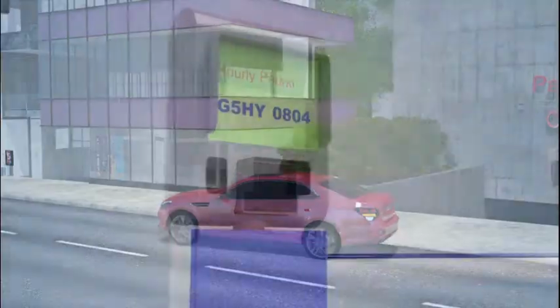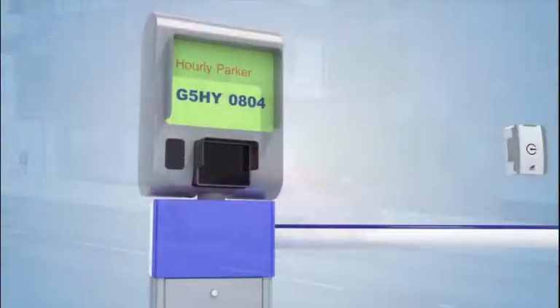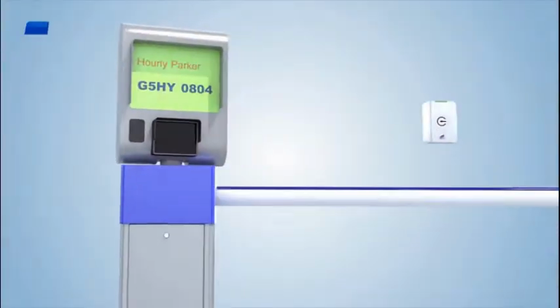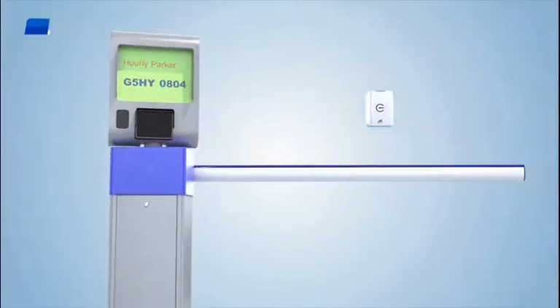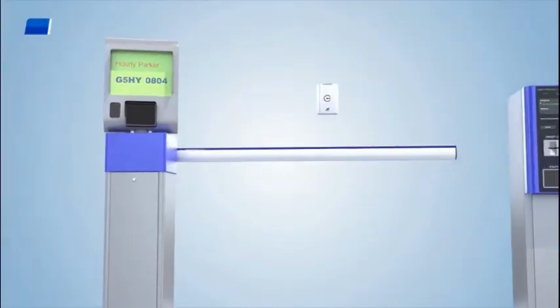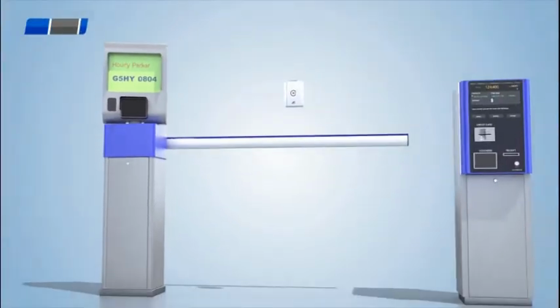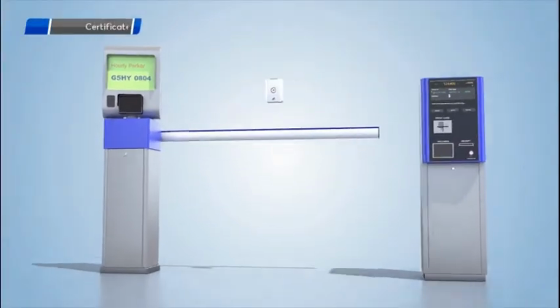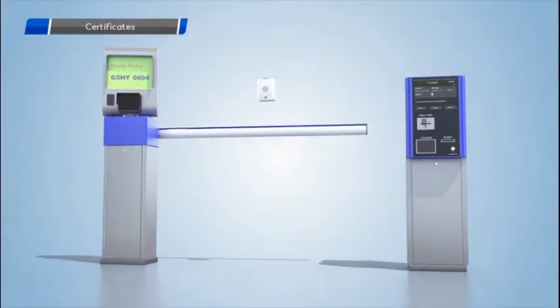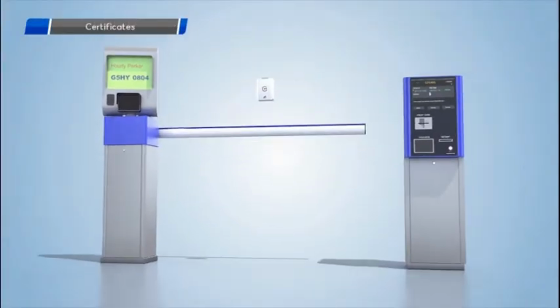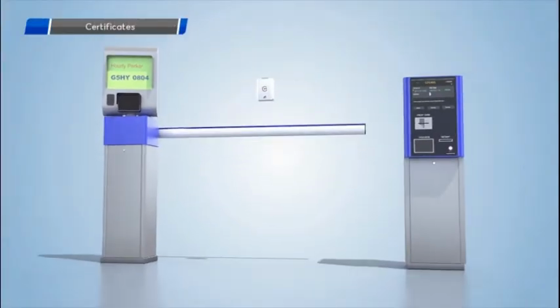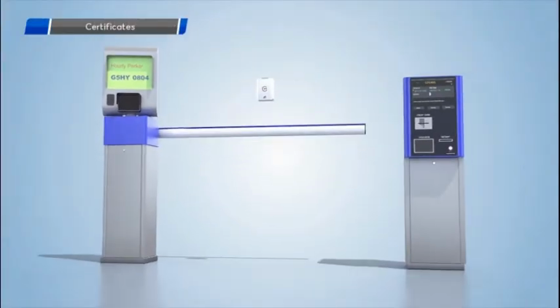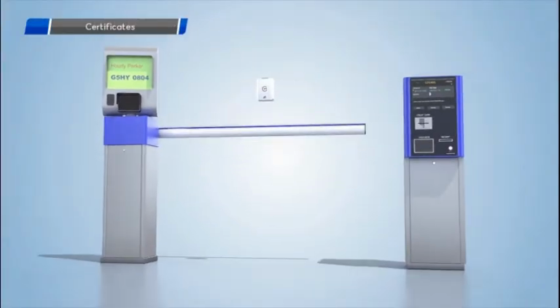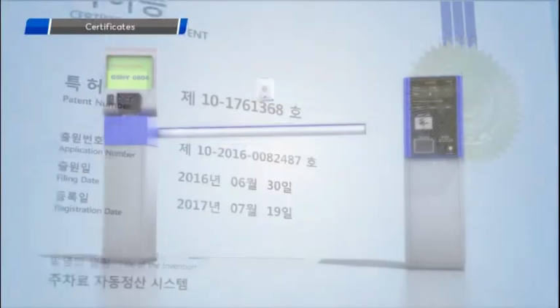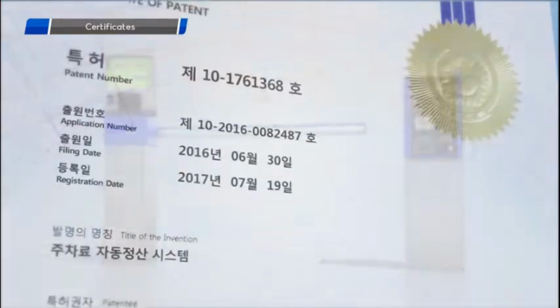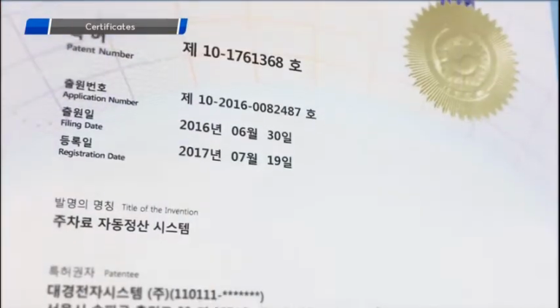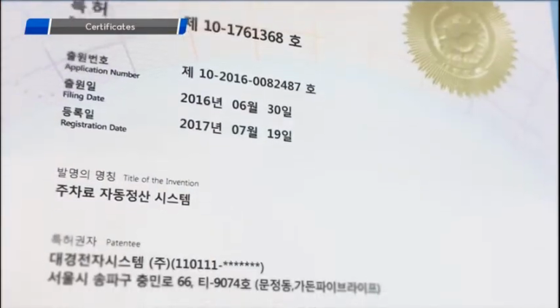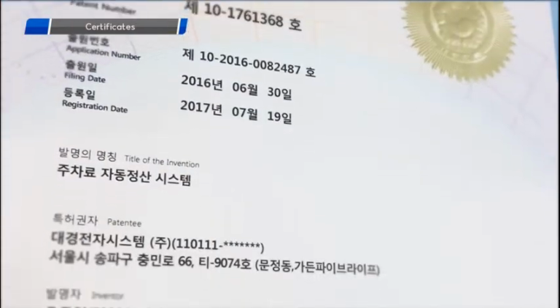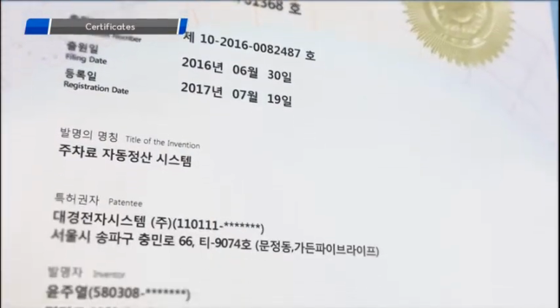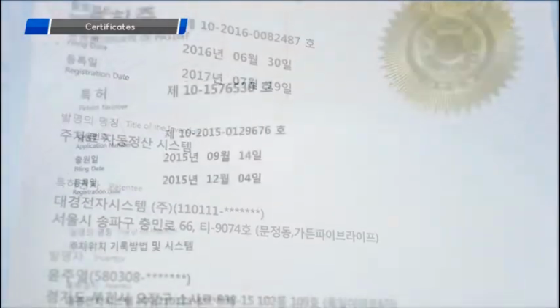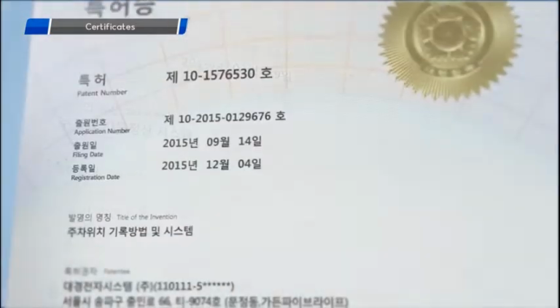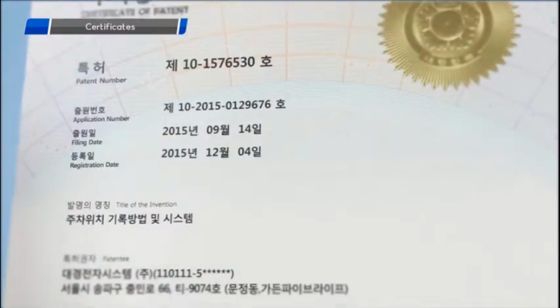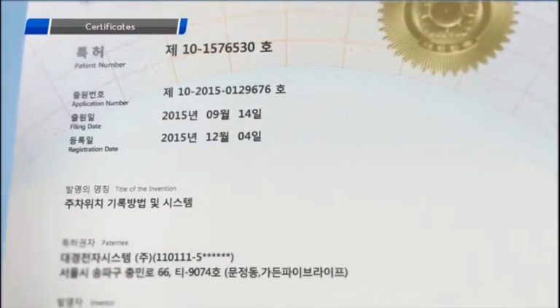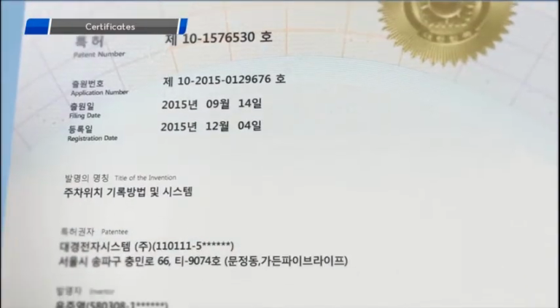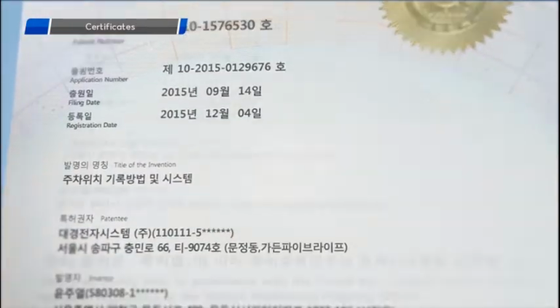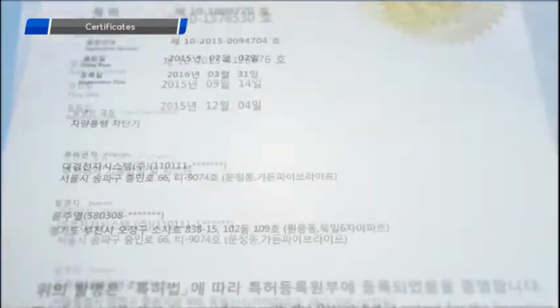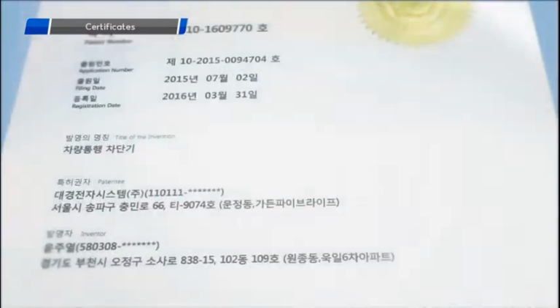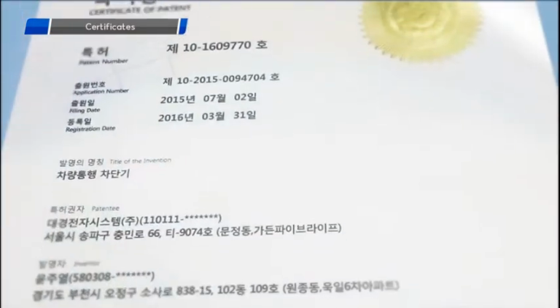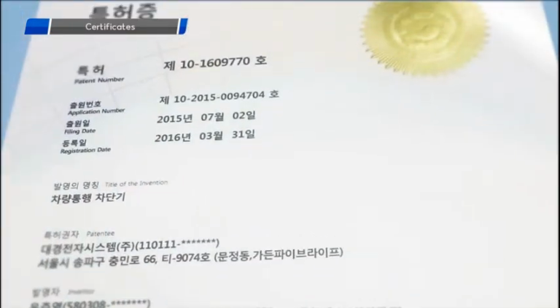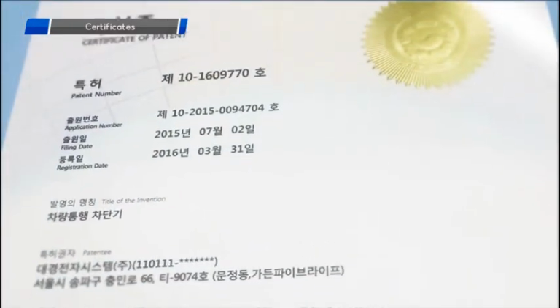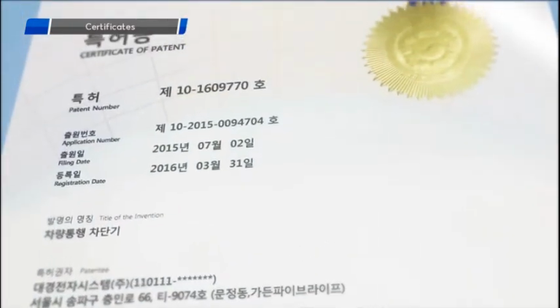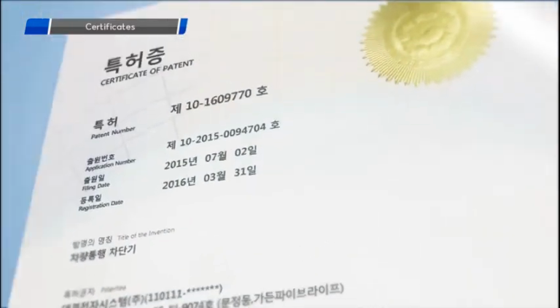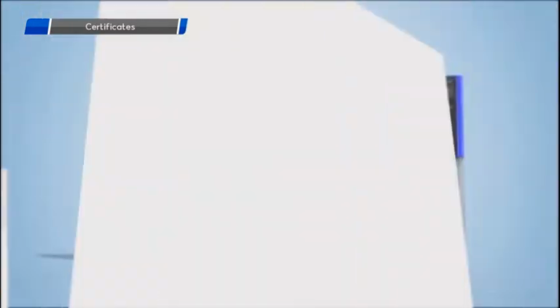De-Key leads a new parking trend based on over 25 years of experience and innovative technologies.